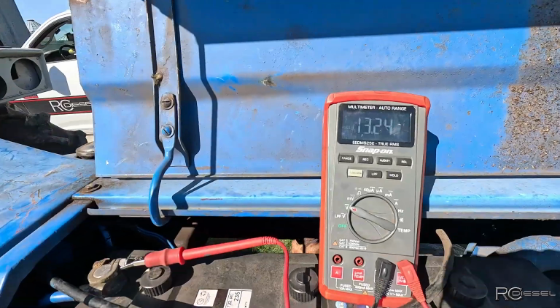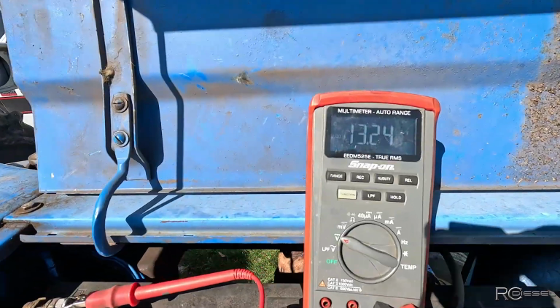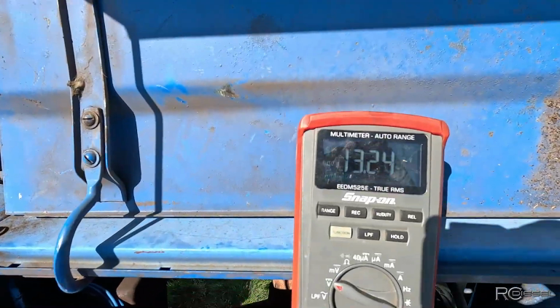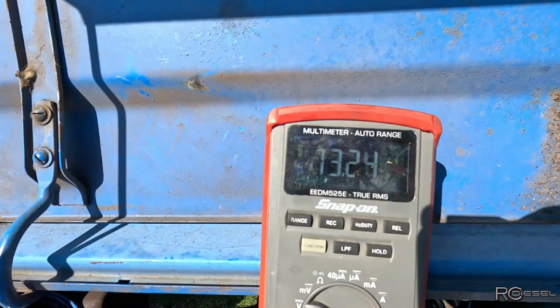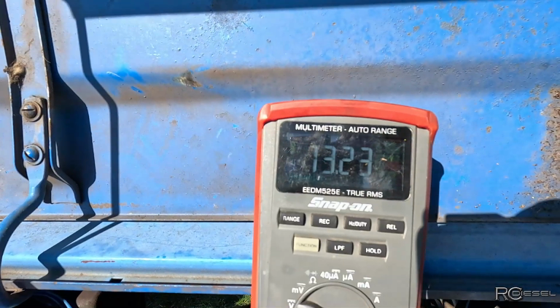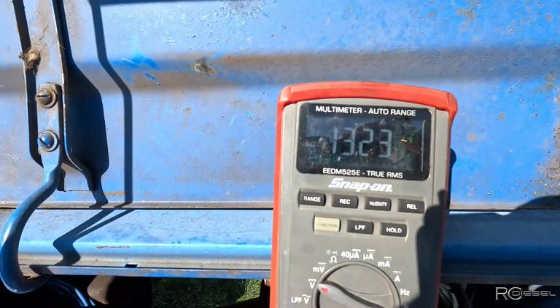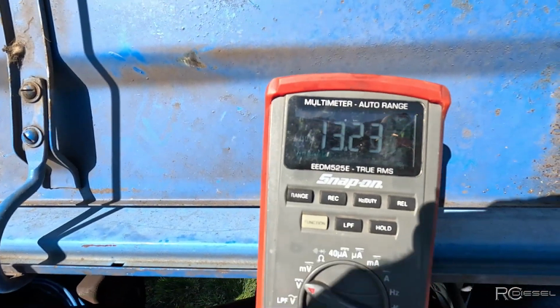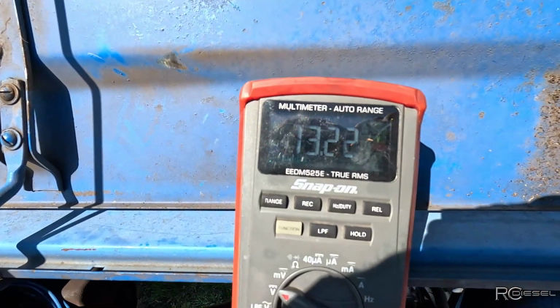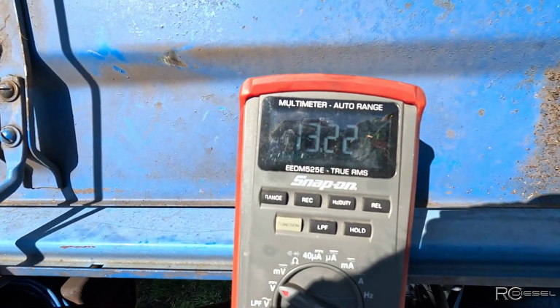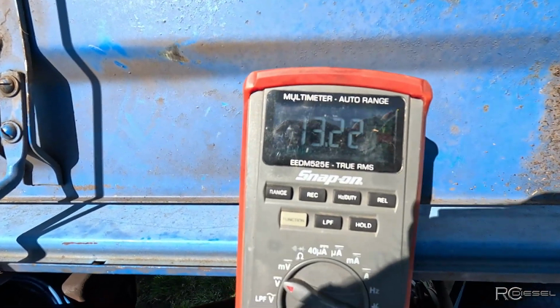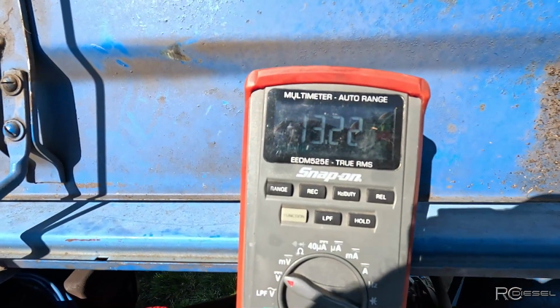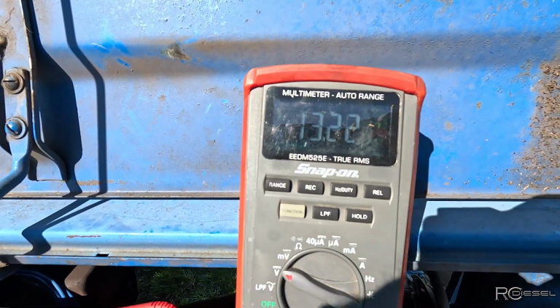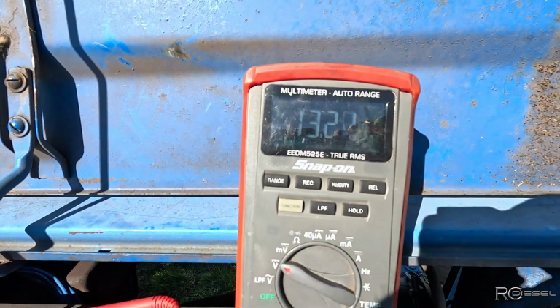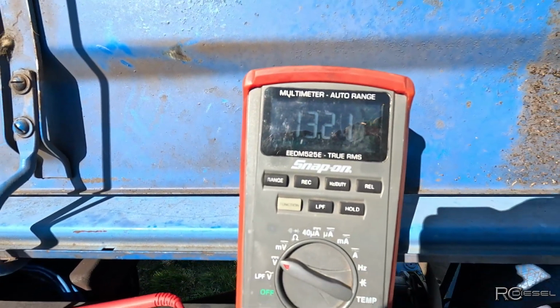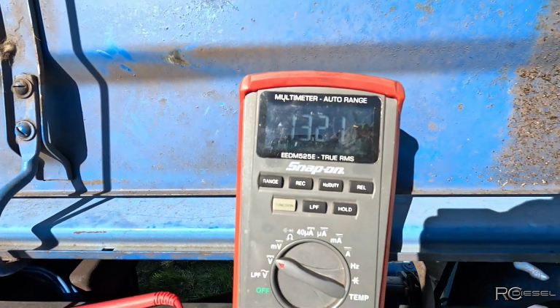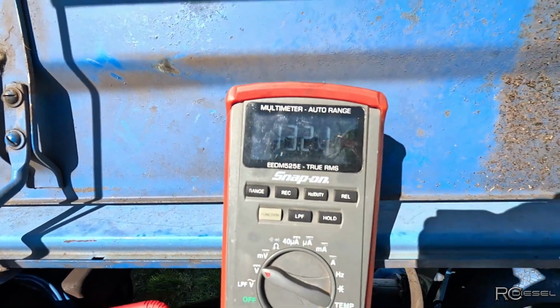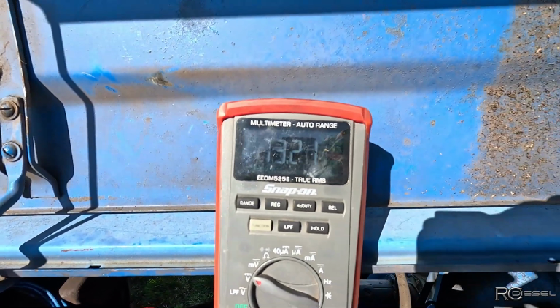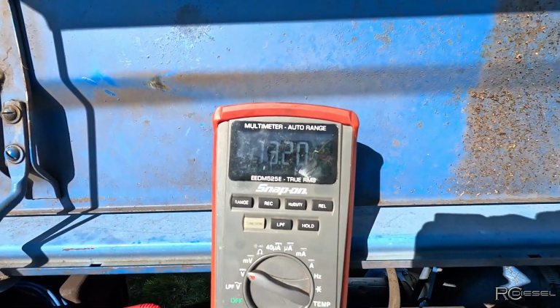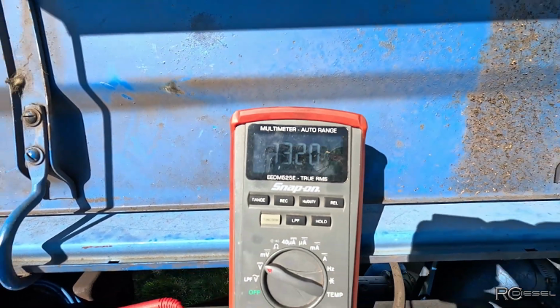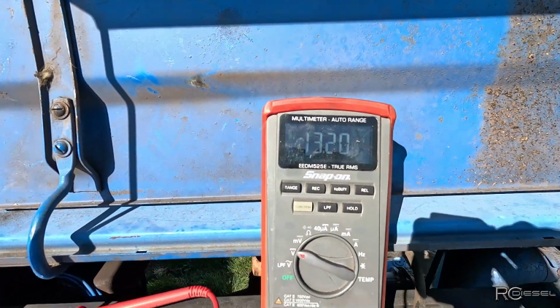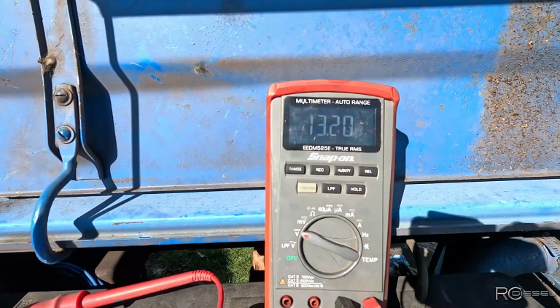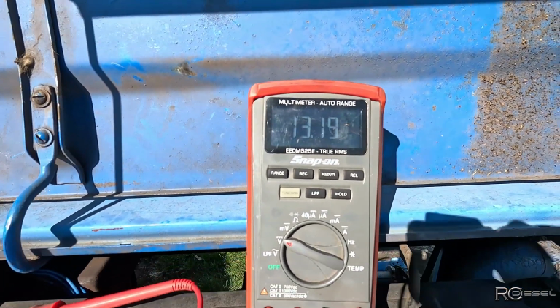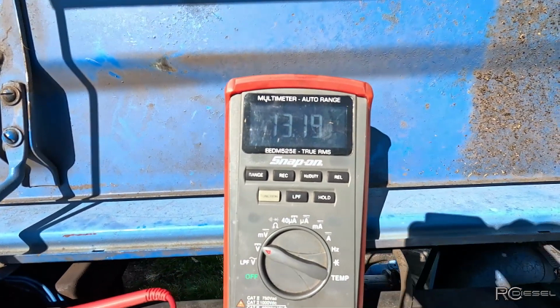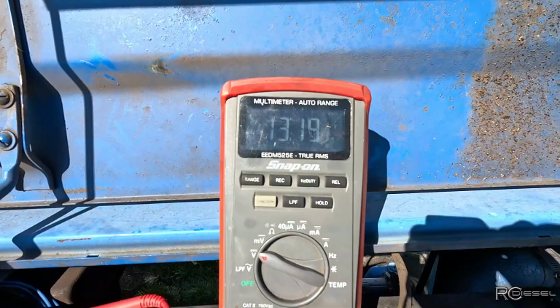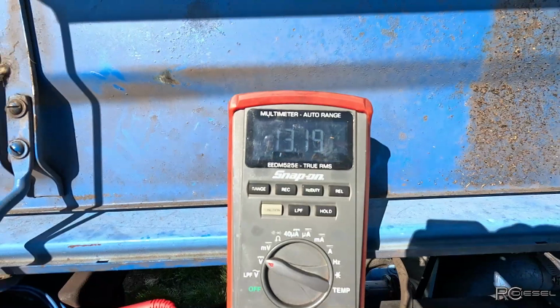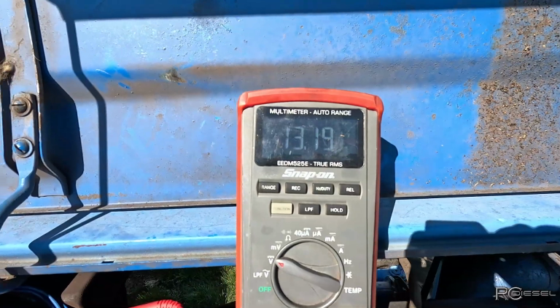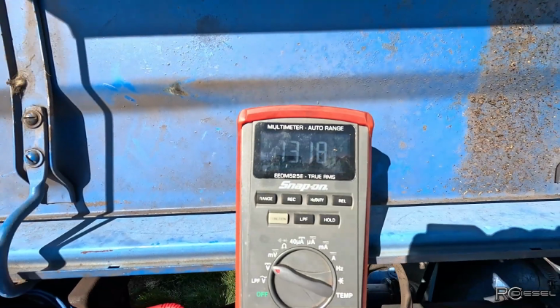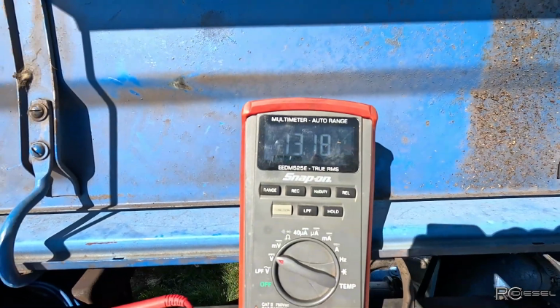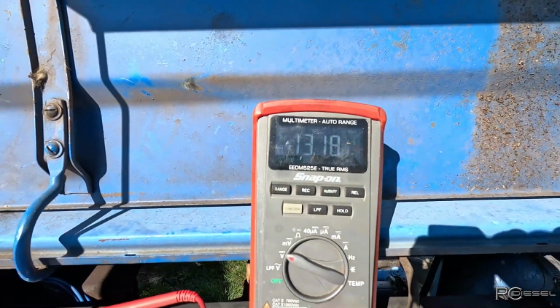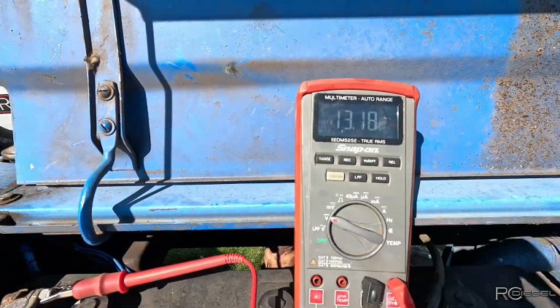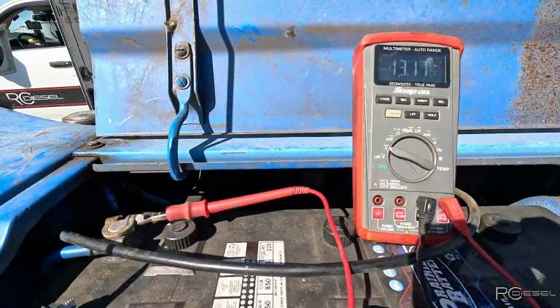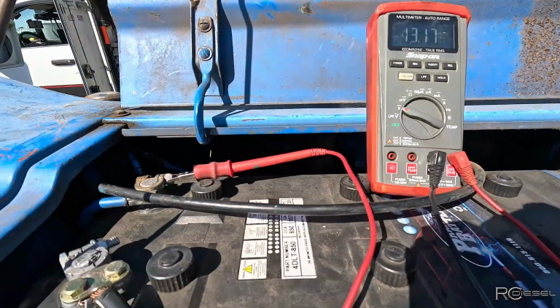So even at a low idle, it is currently charging — so that's good. It's 13.2 volts.